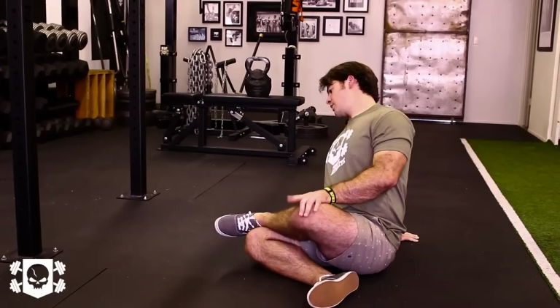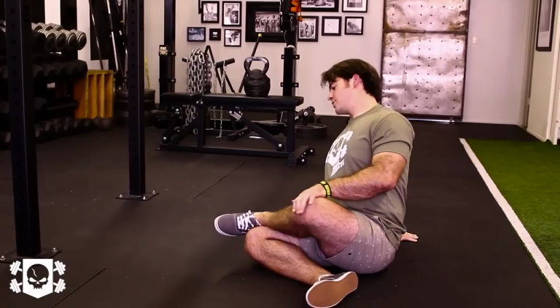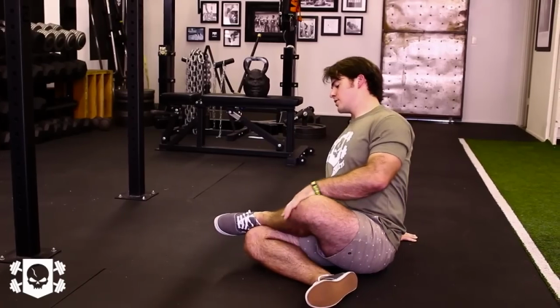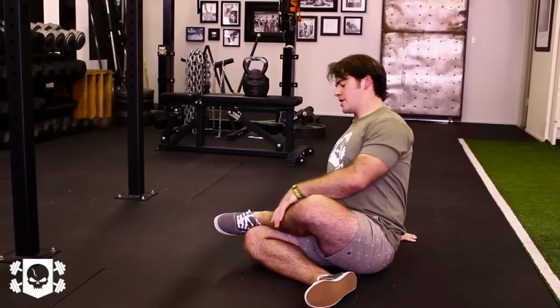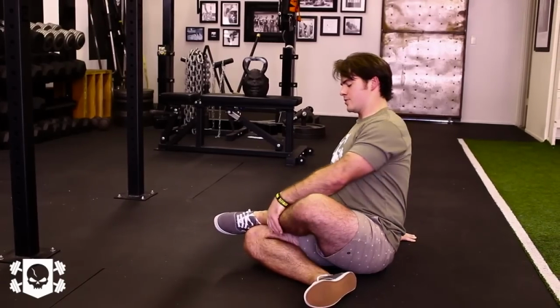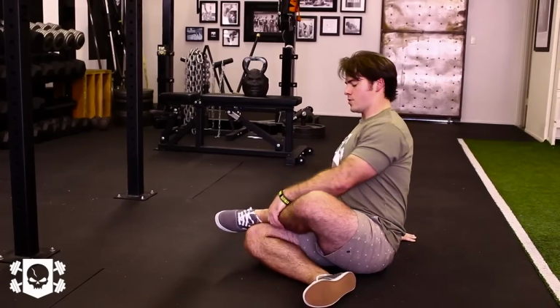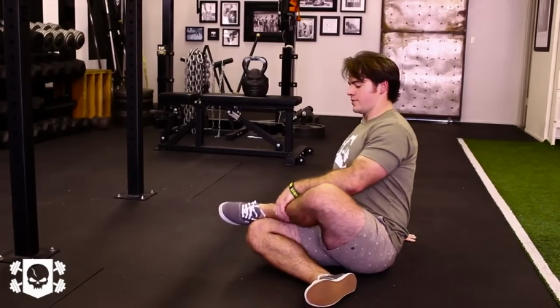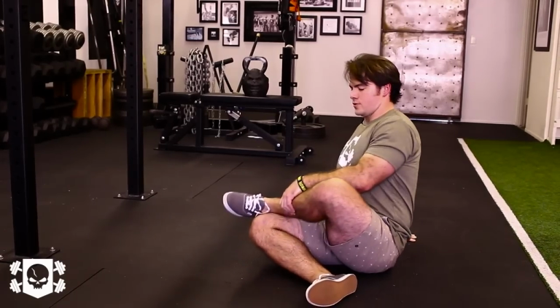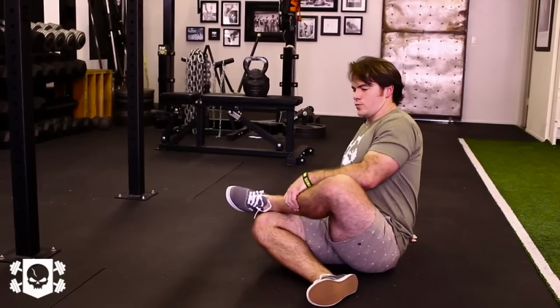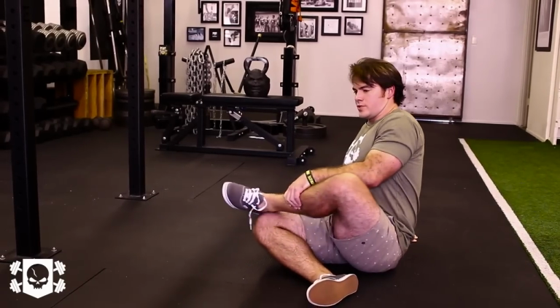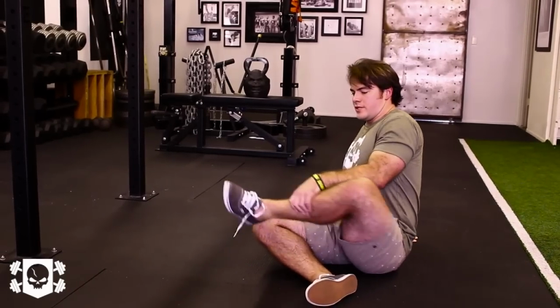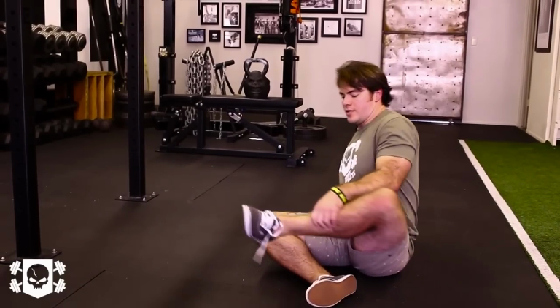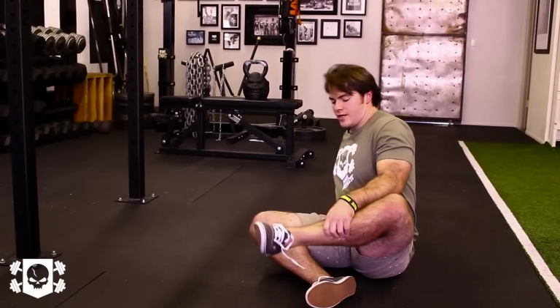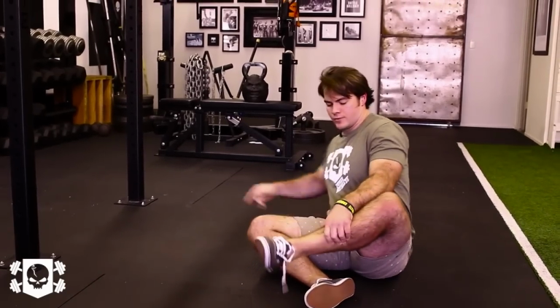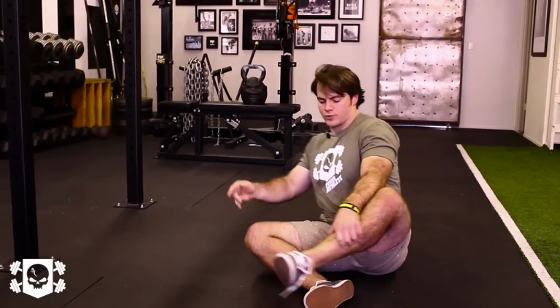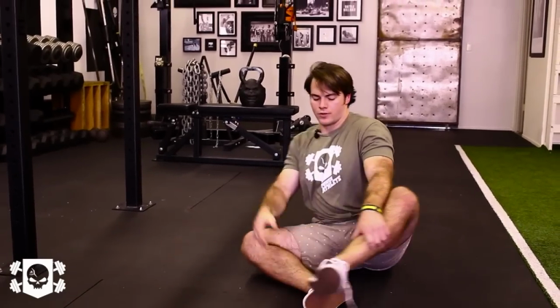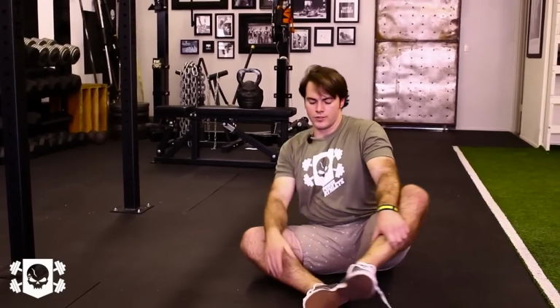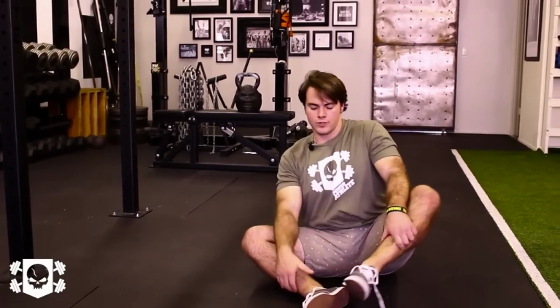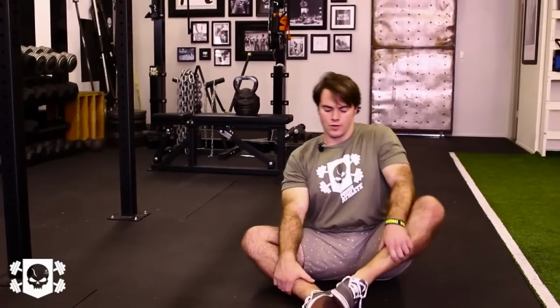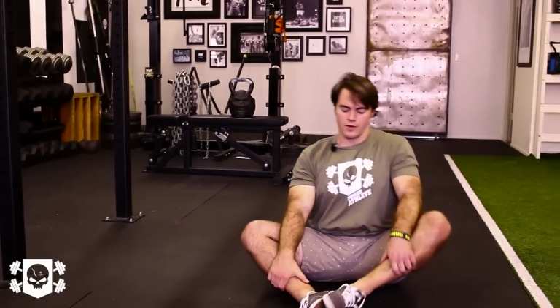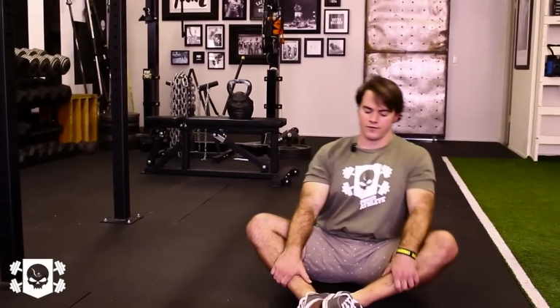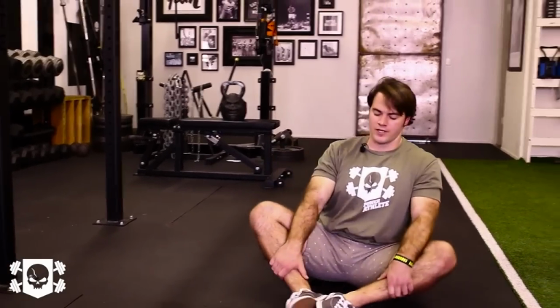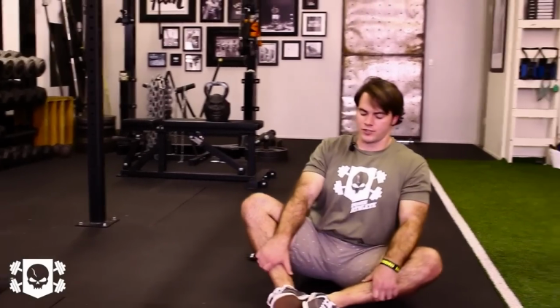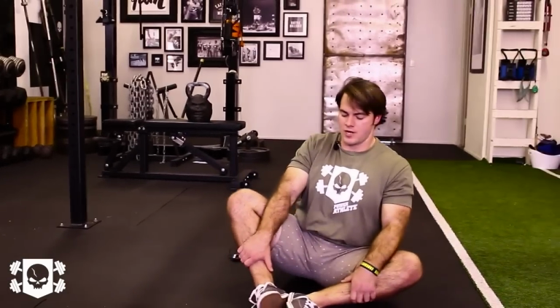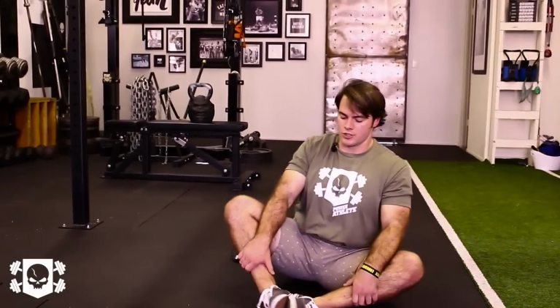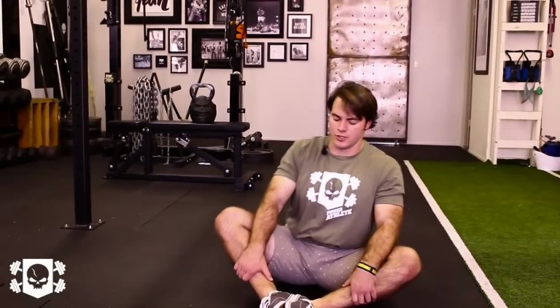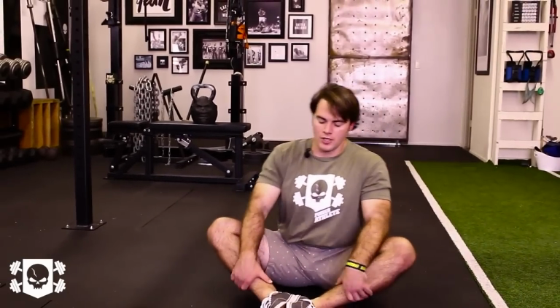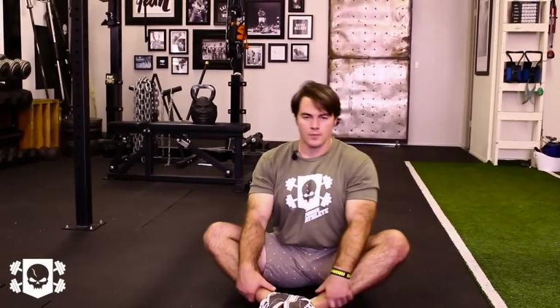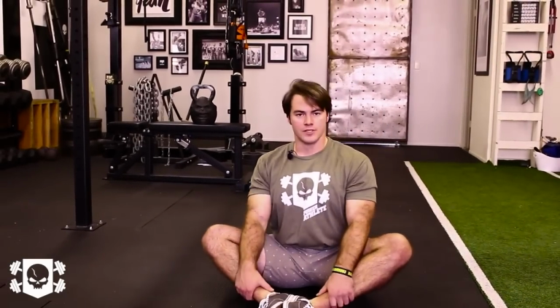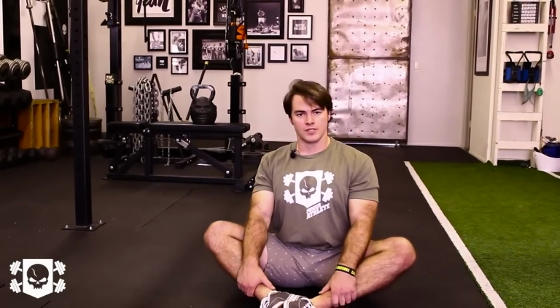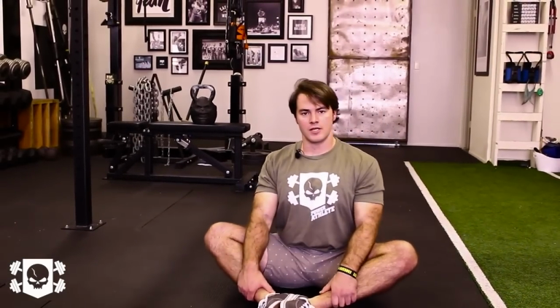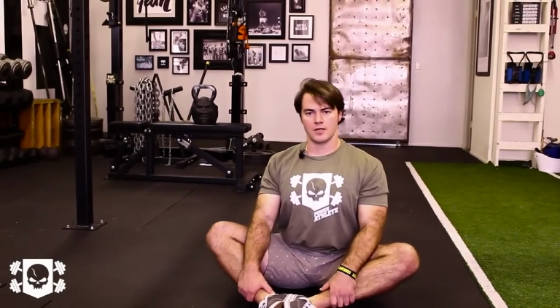This is the last part of this routine. We're turning into our butterfly stretch — be seated.